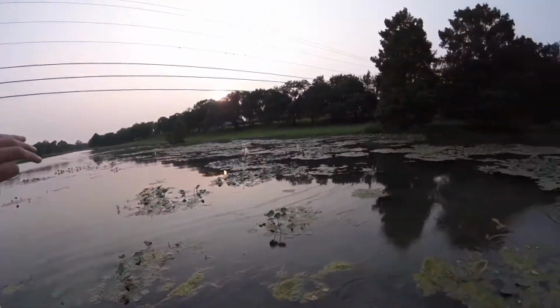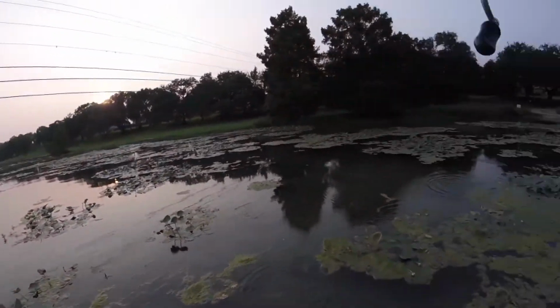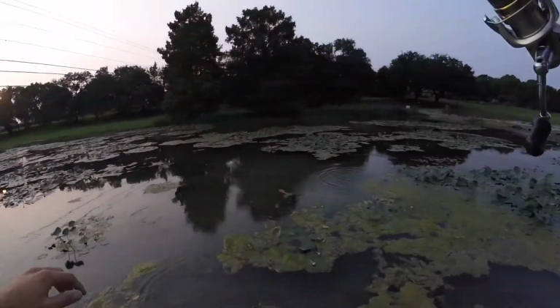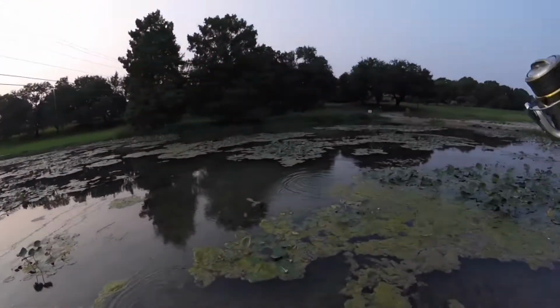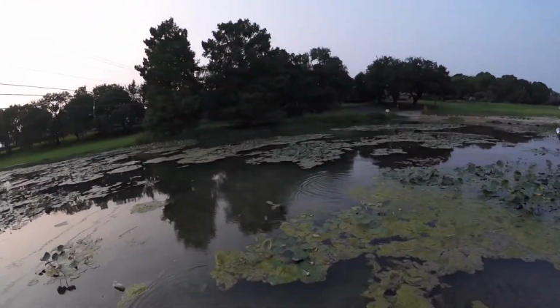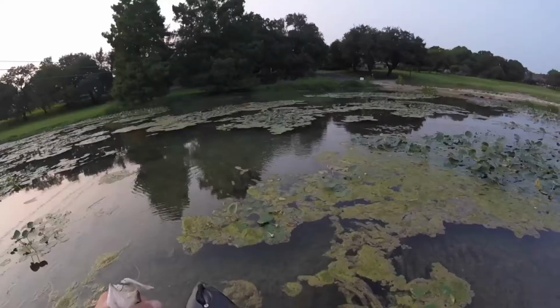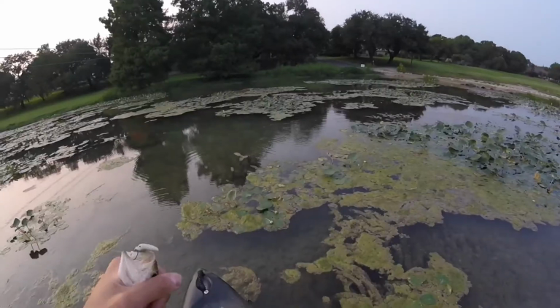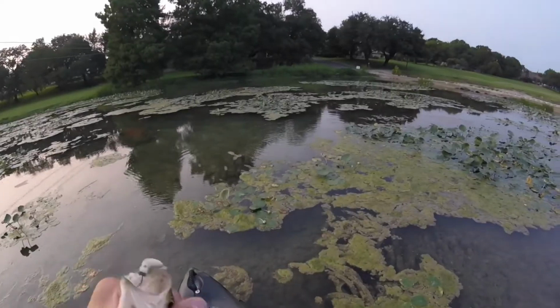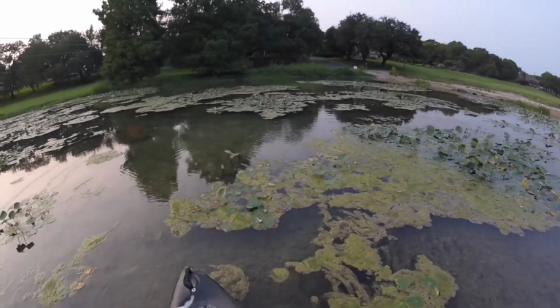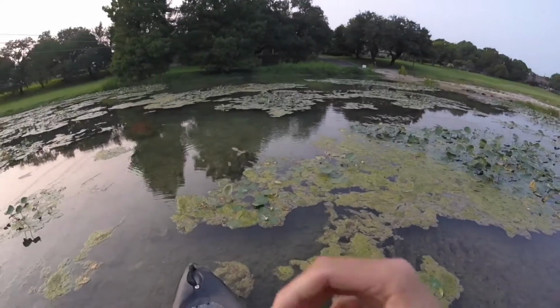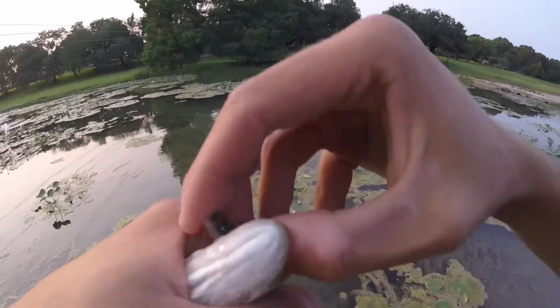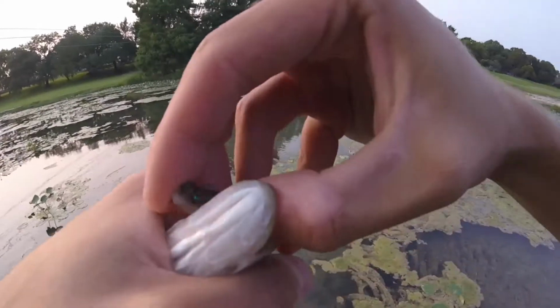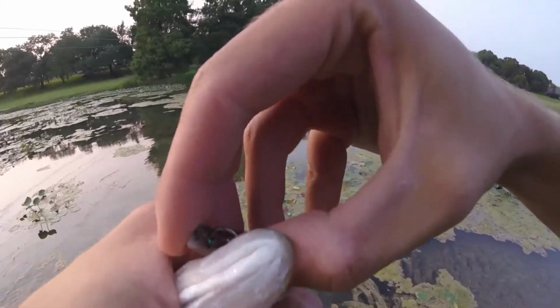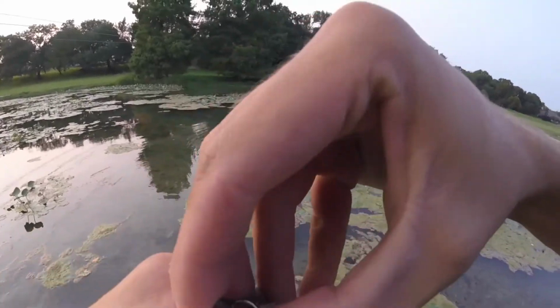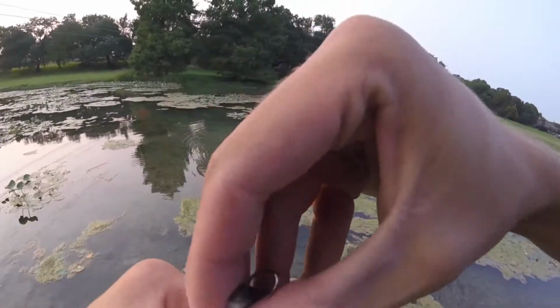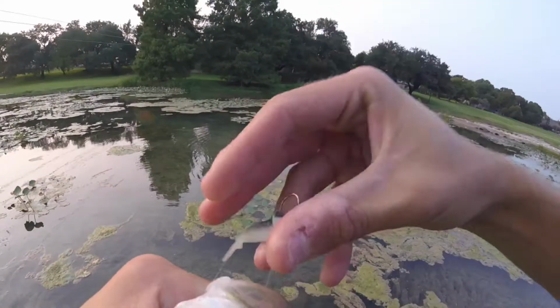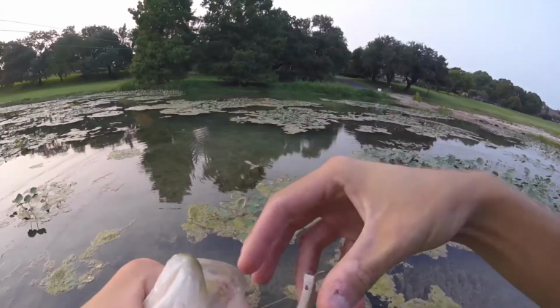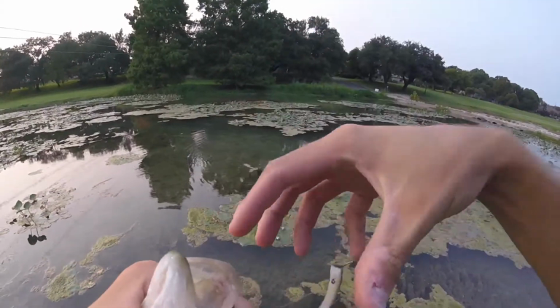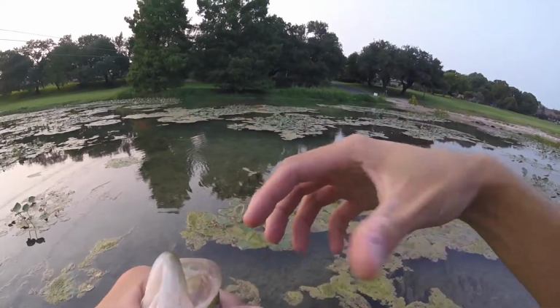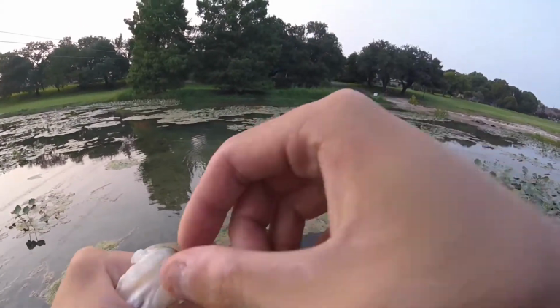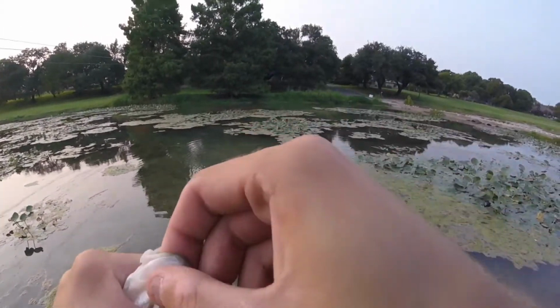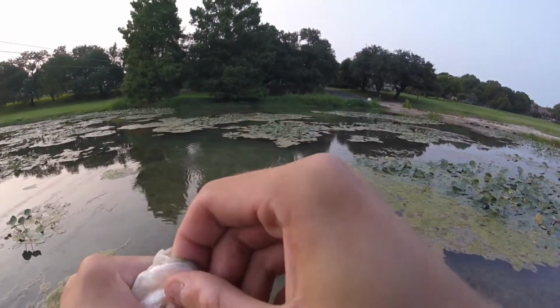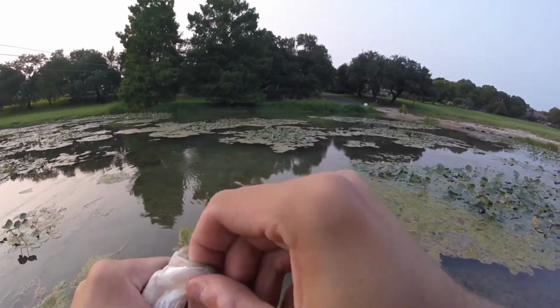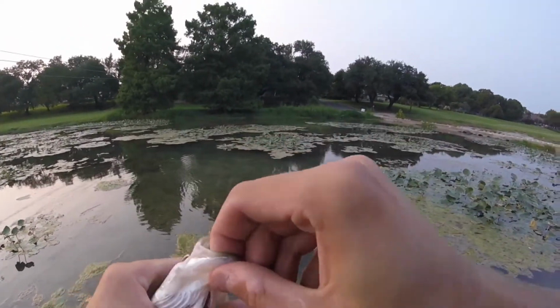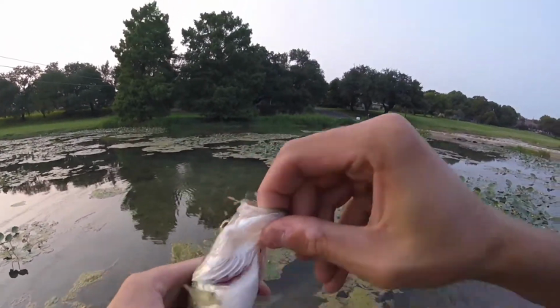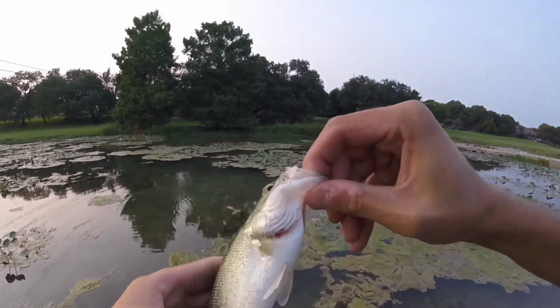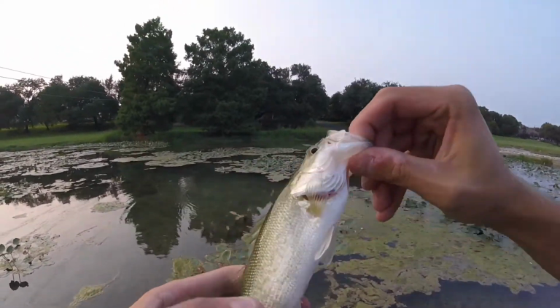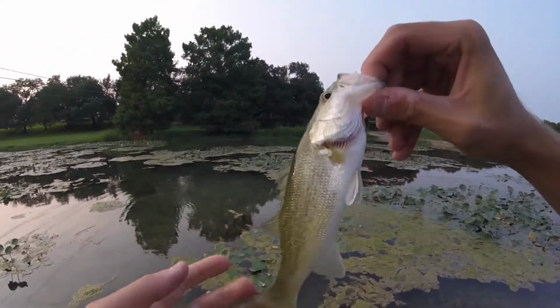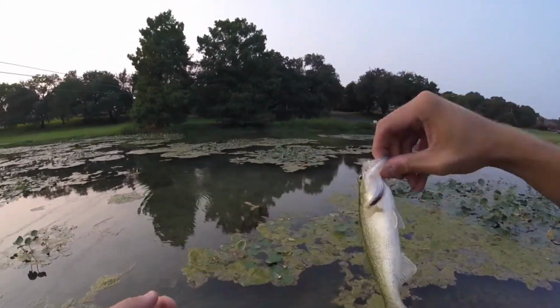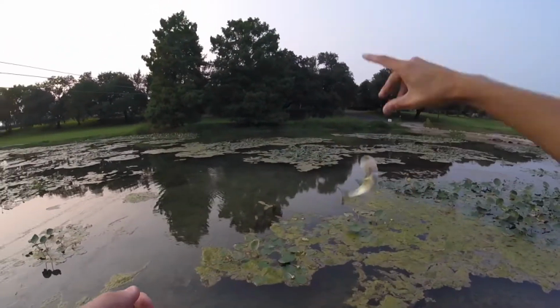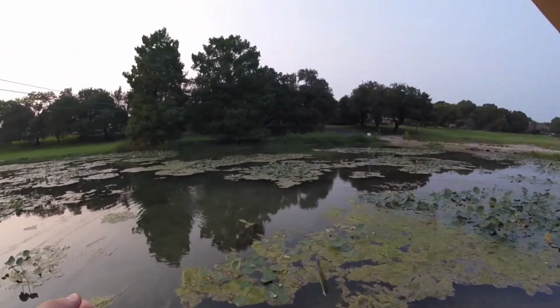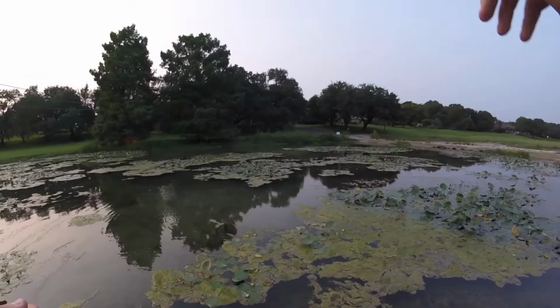There we go folks, first one of the day. Looks like just a little largemouth. It's going crazy. Yep, little largemouth, nothing special.